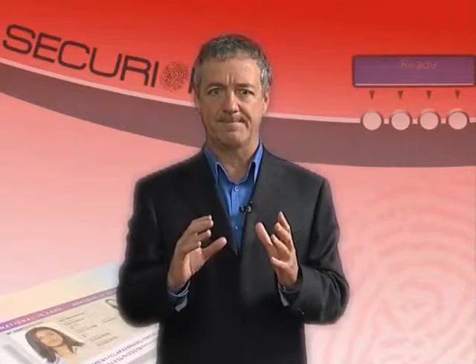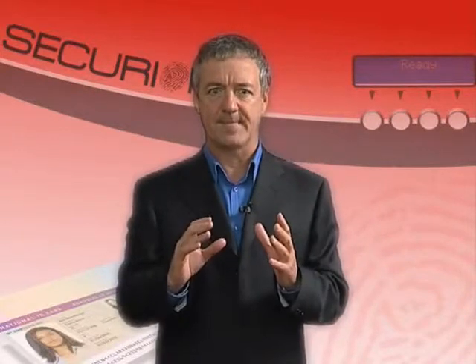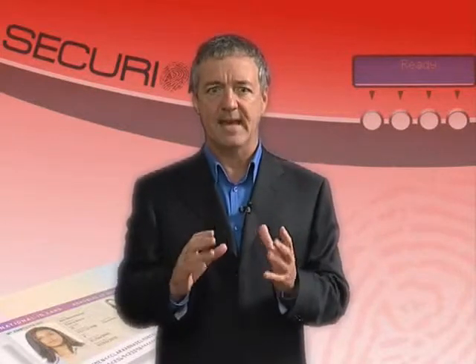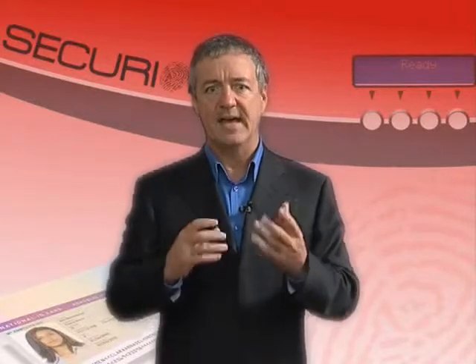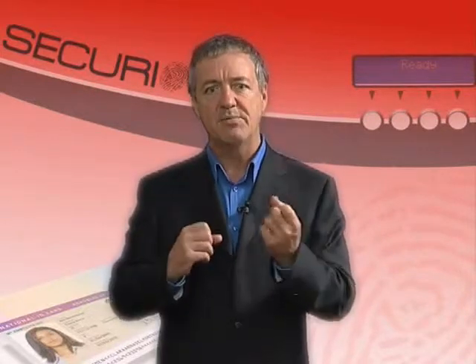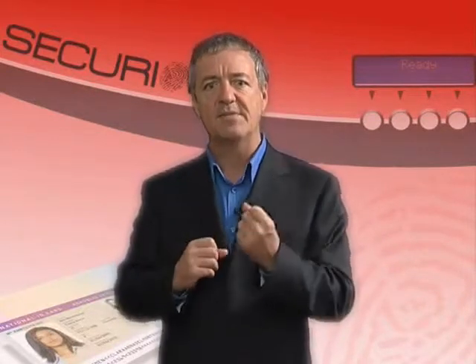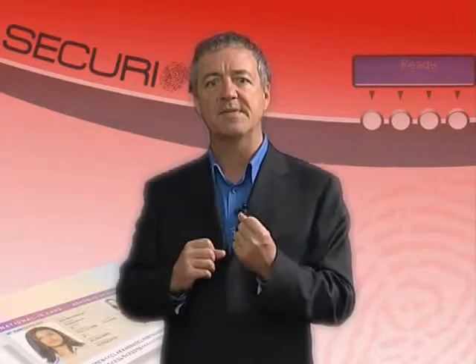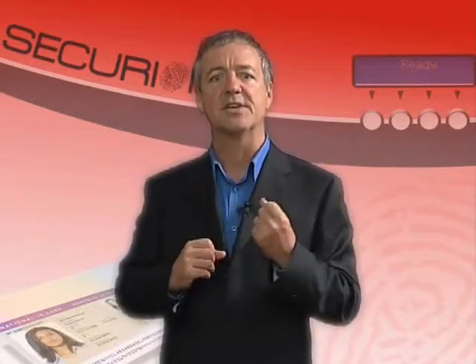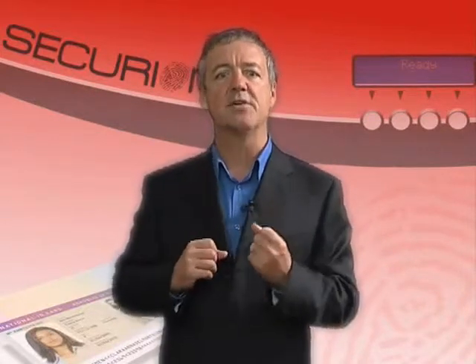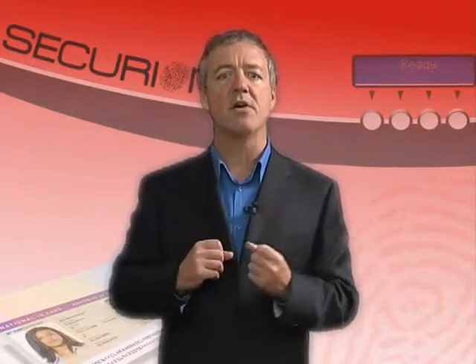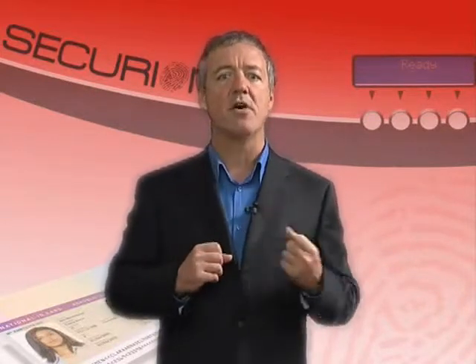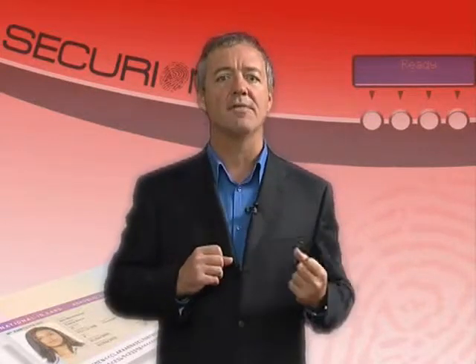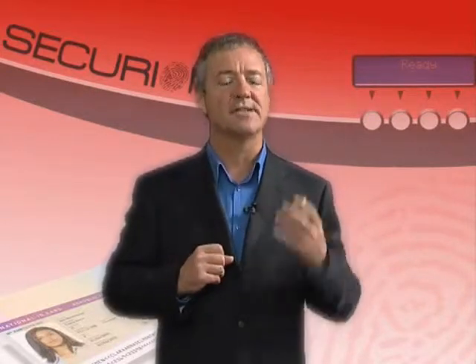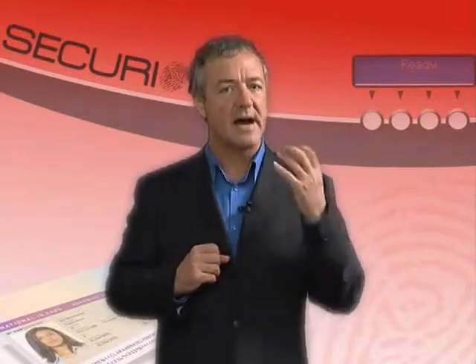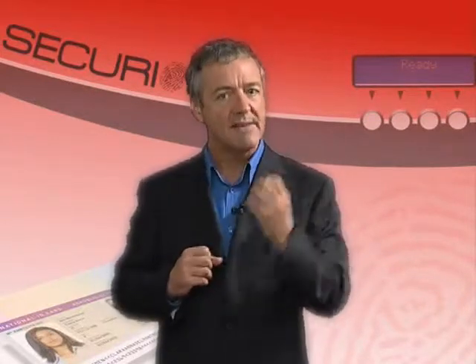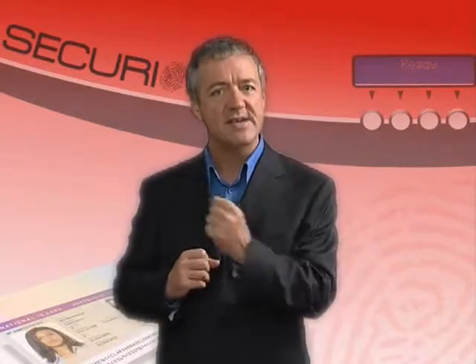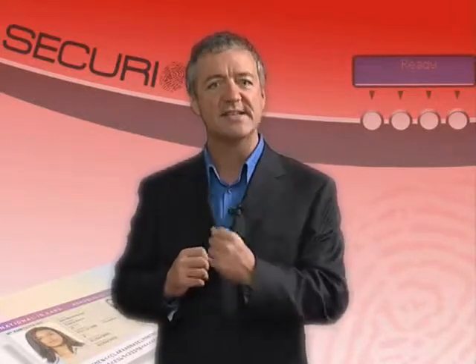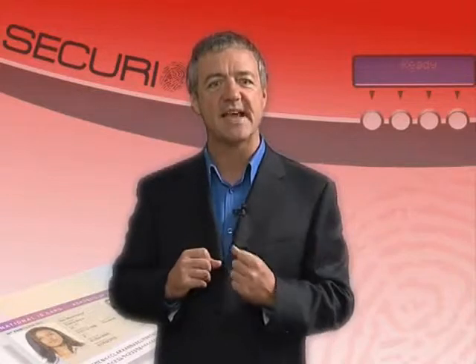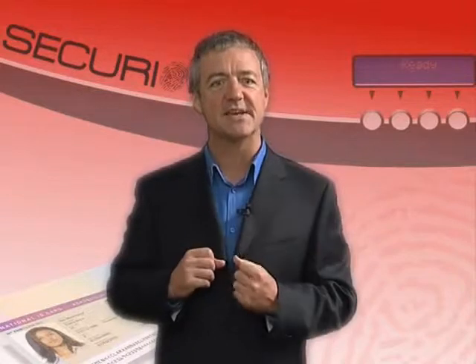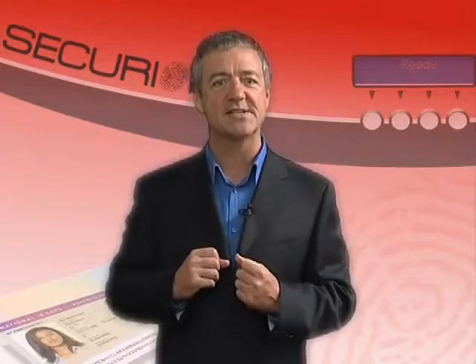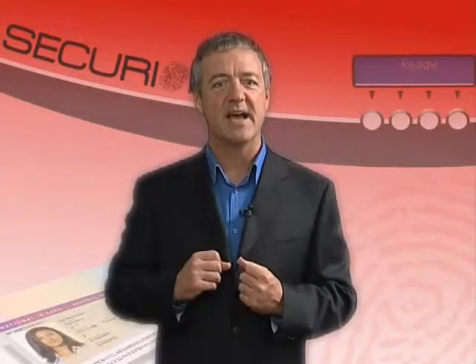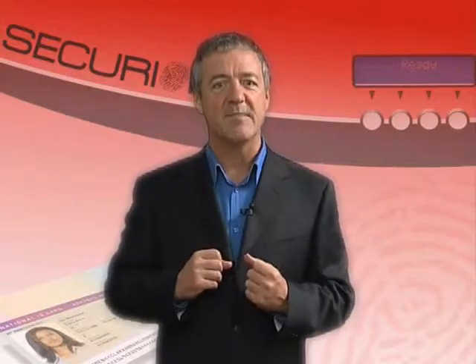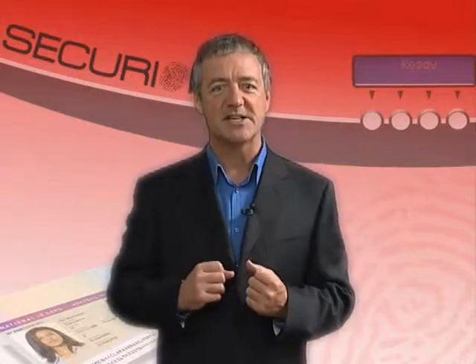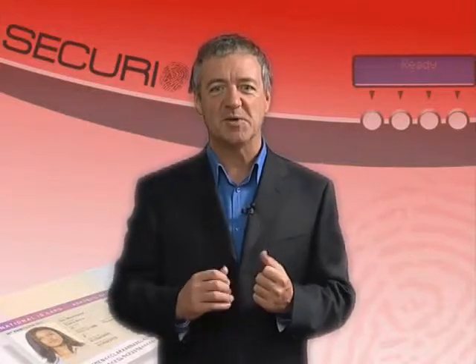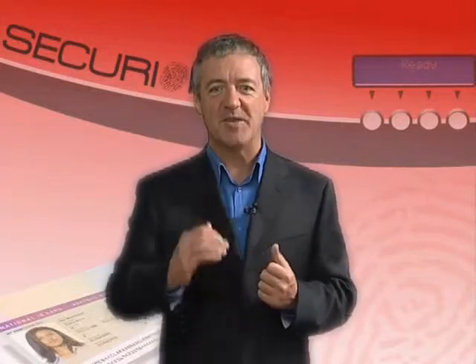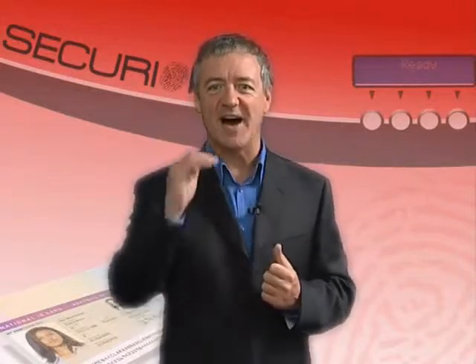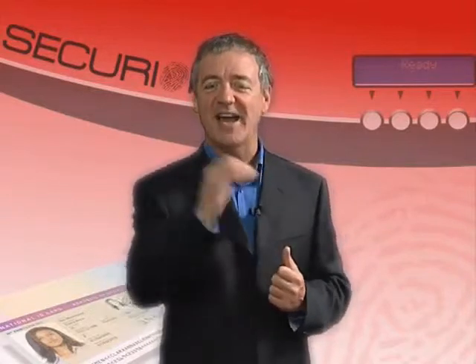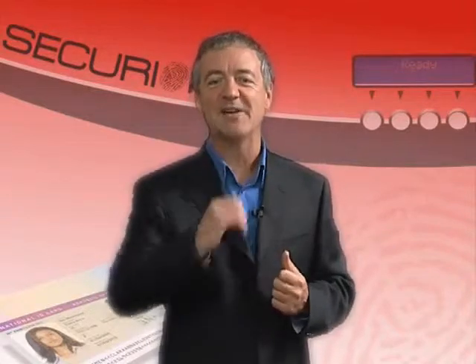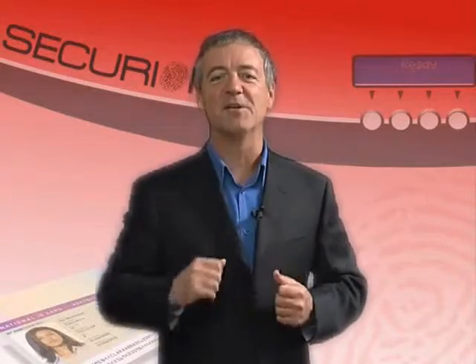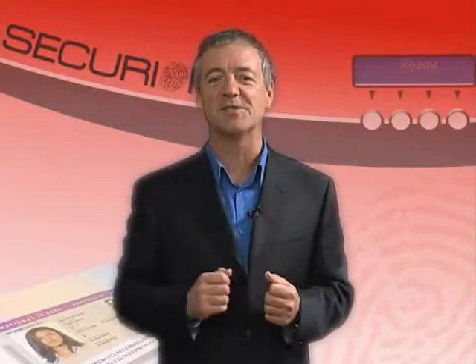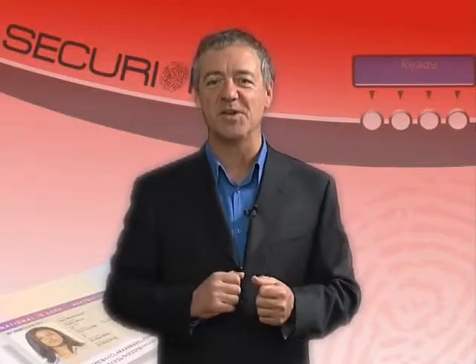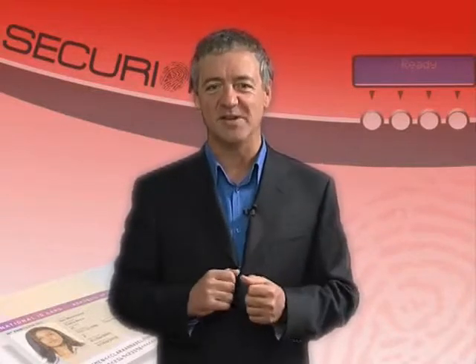In brief, Securion offers high printing standards matched with a high level of security.